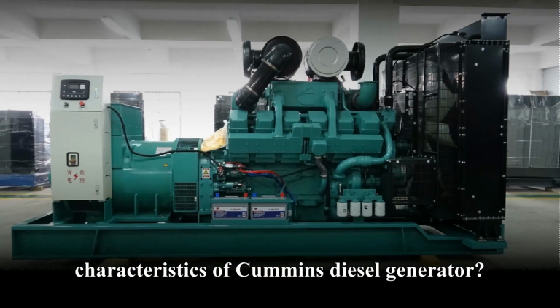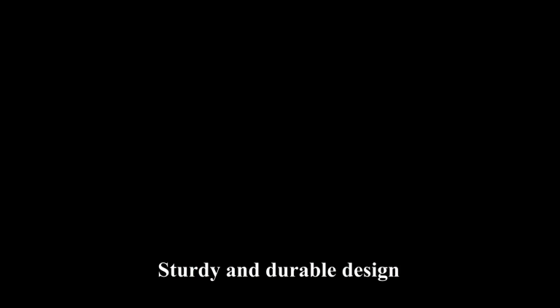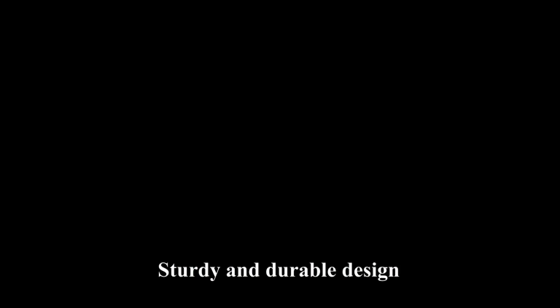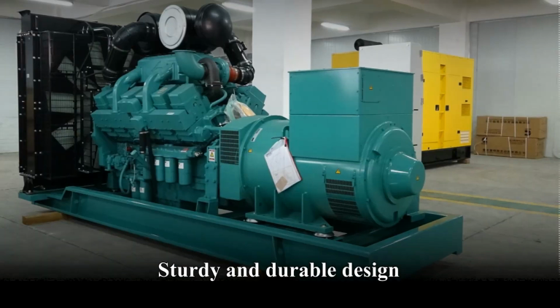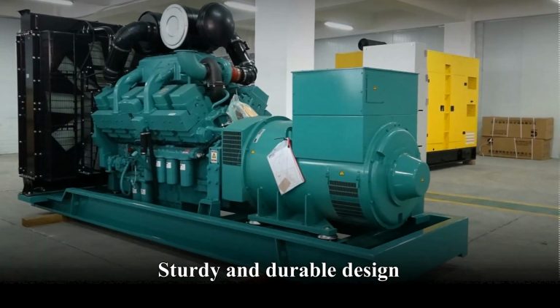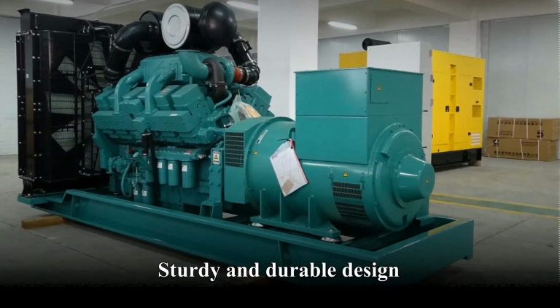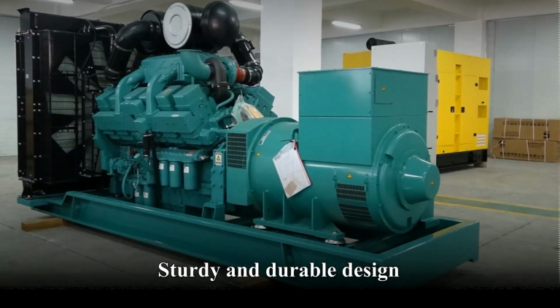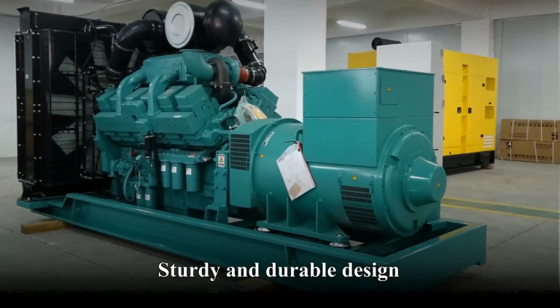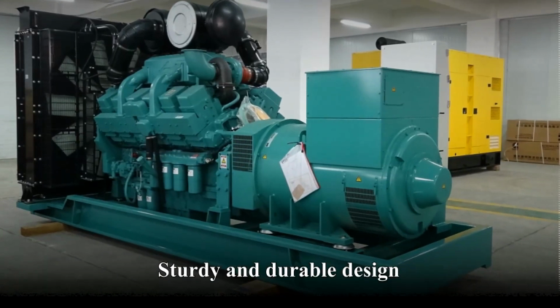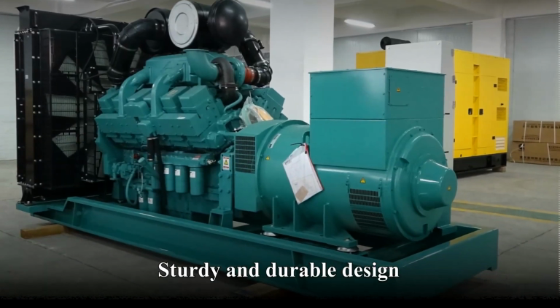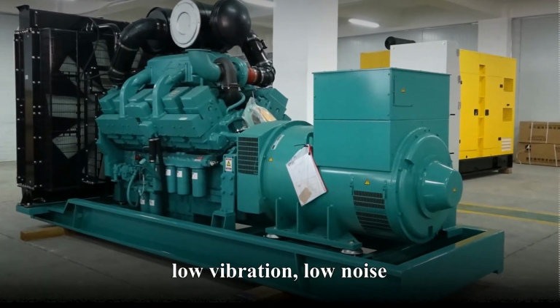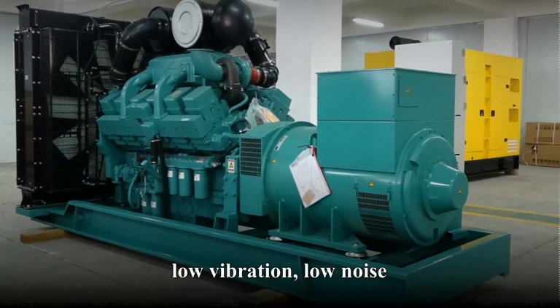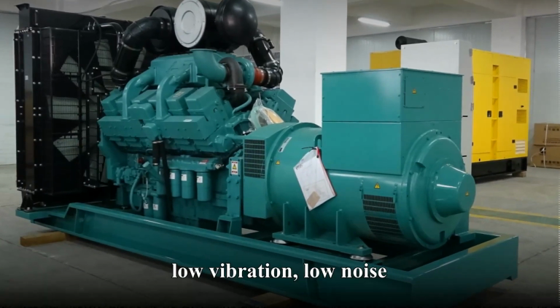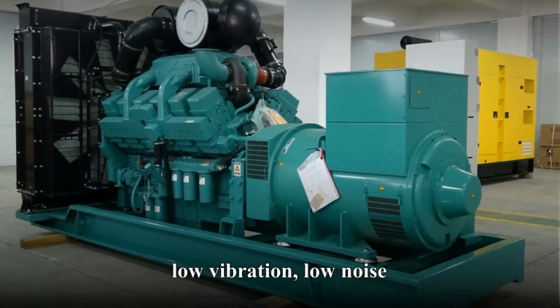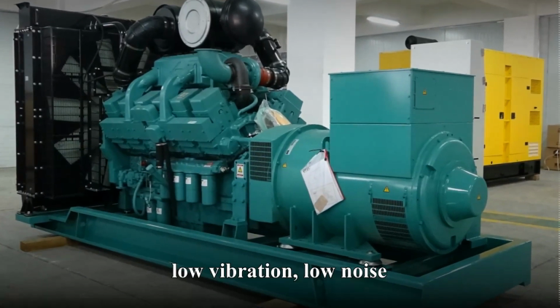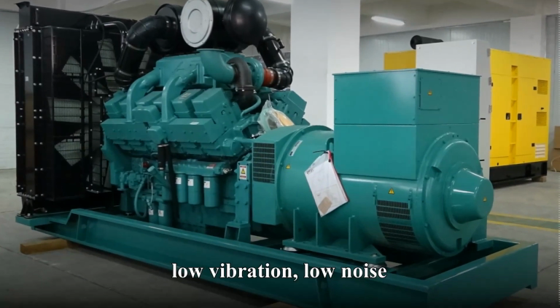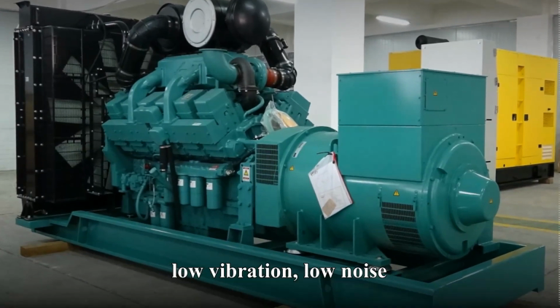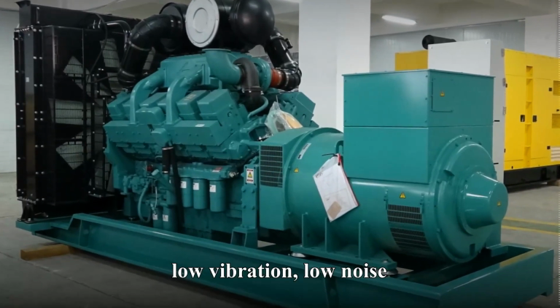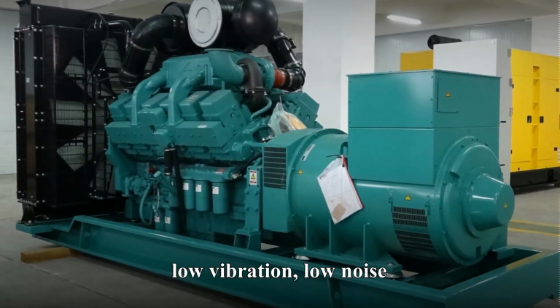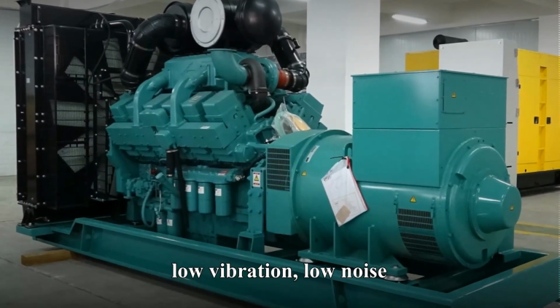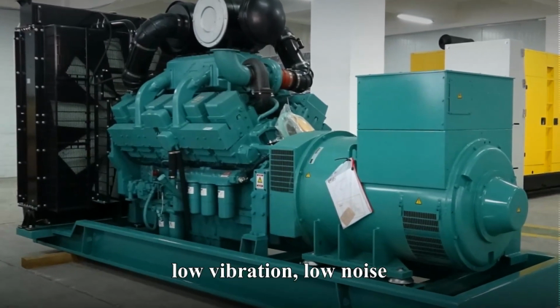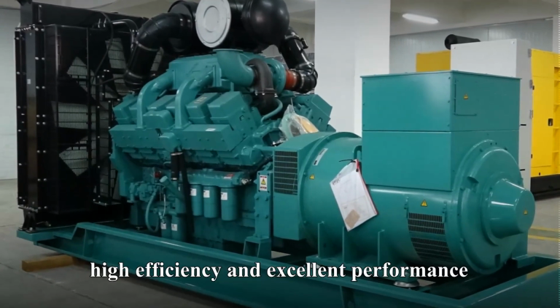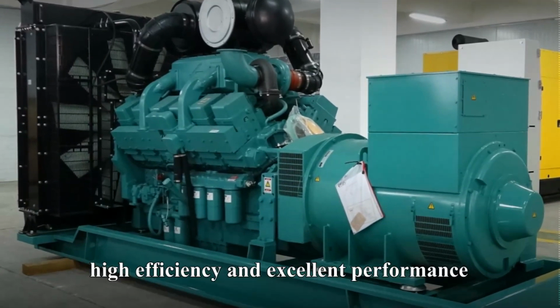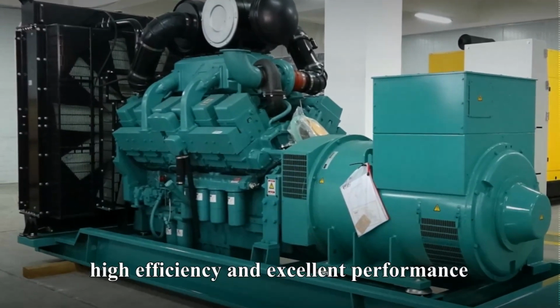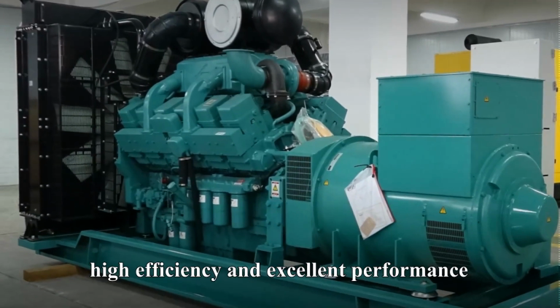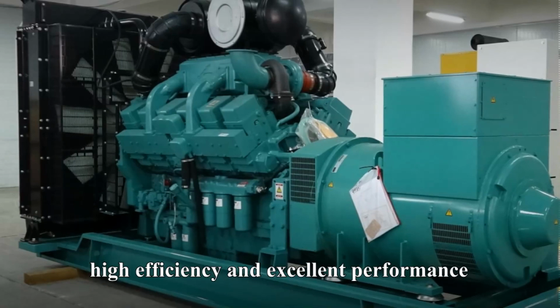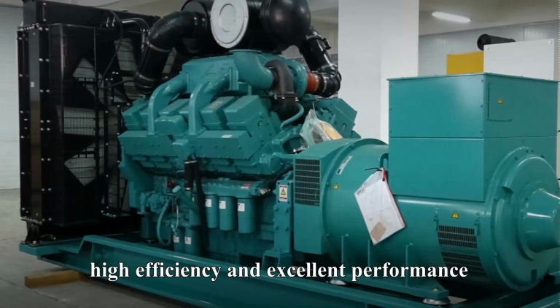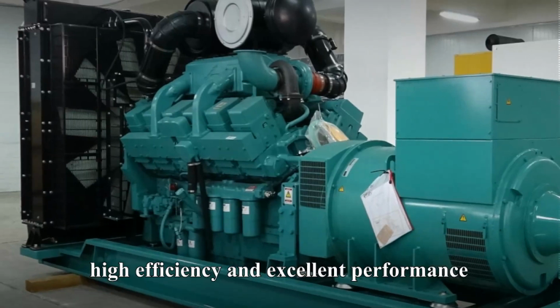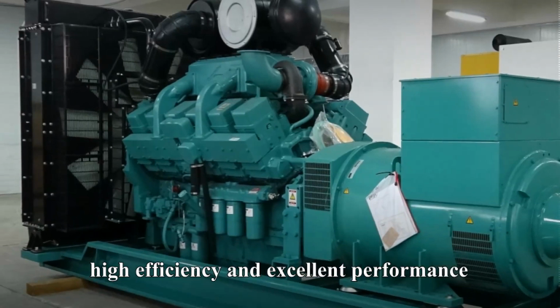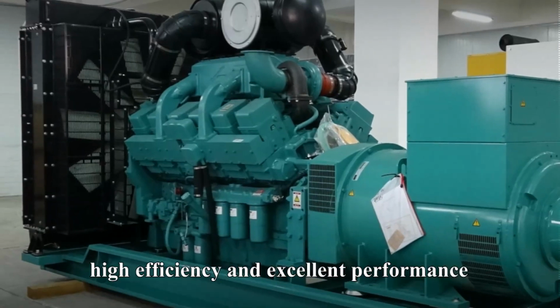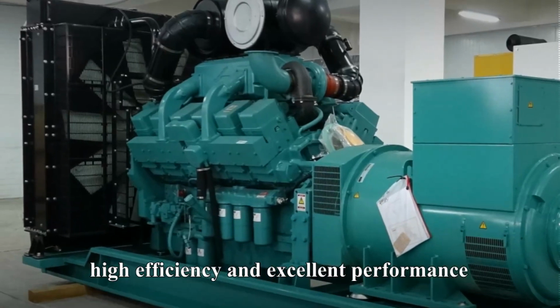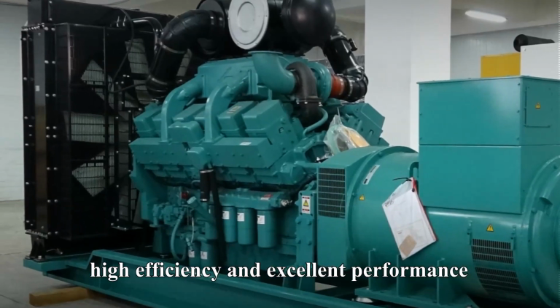Cummins Diesel Generator features a sturdy and durable design, low vibration, low noise, high efficiency, and excellent performance.